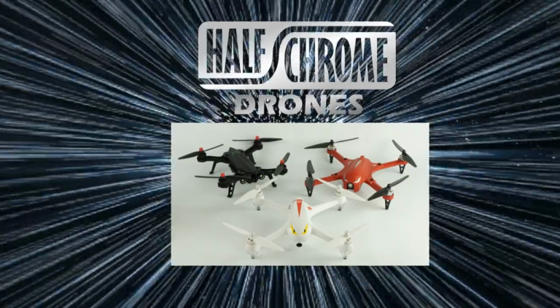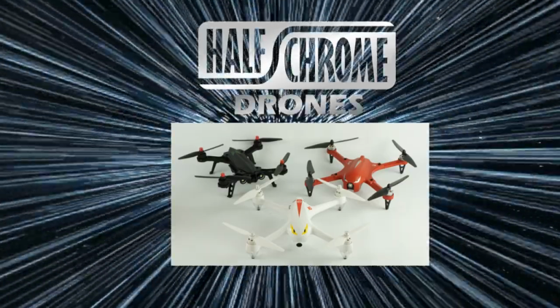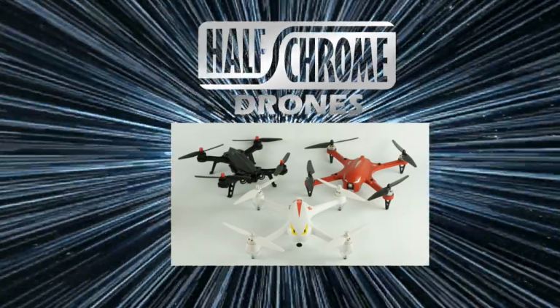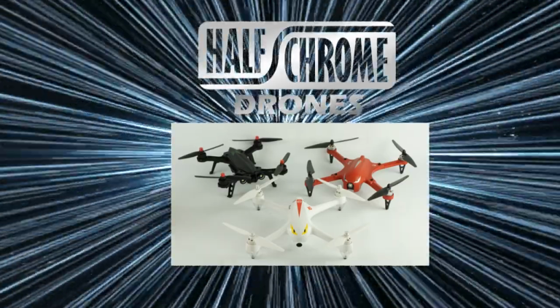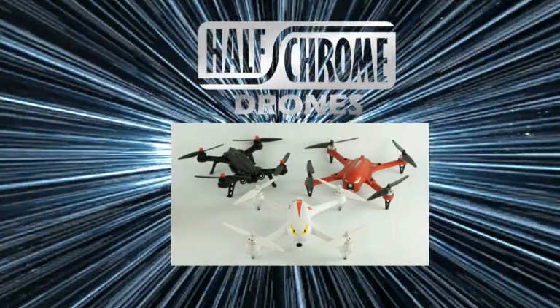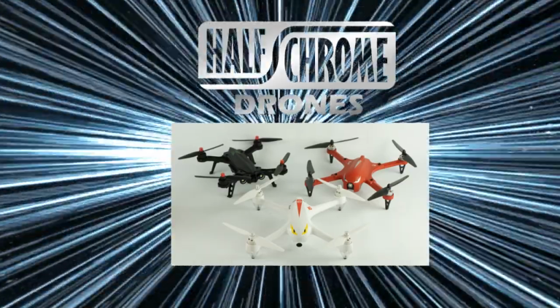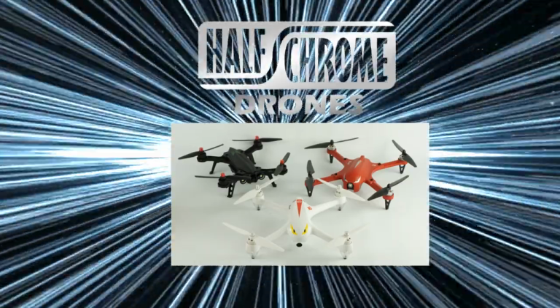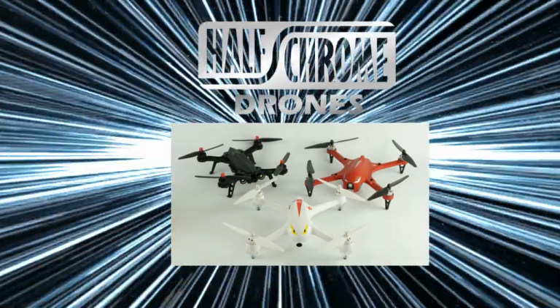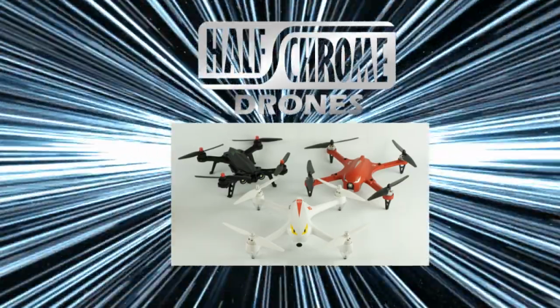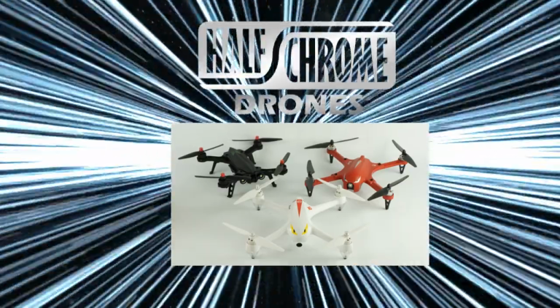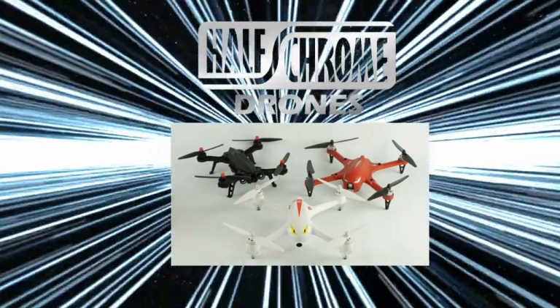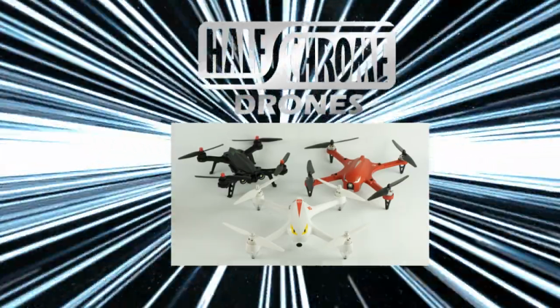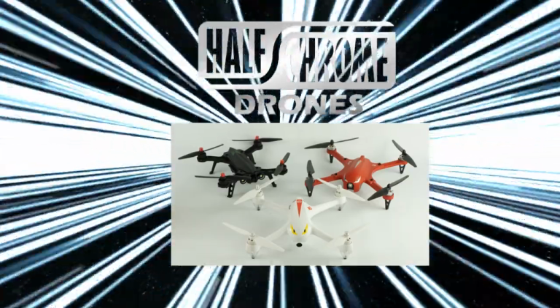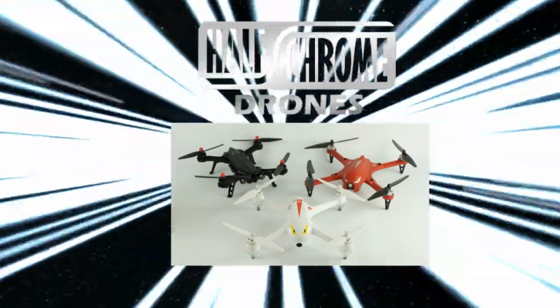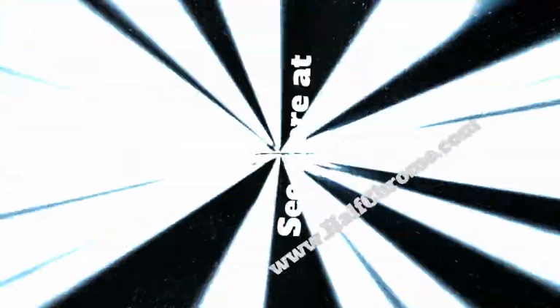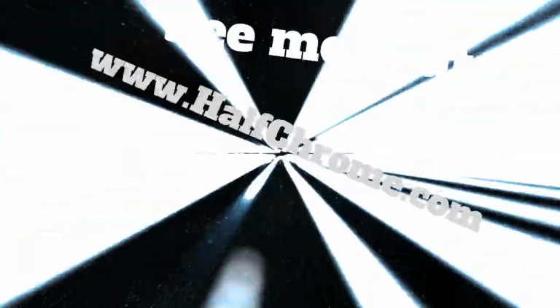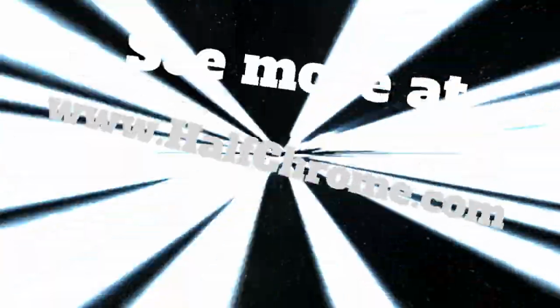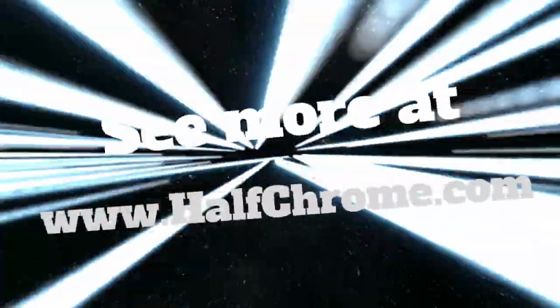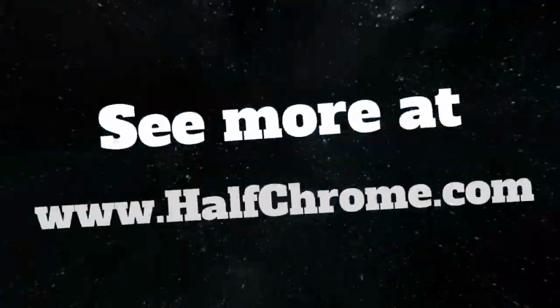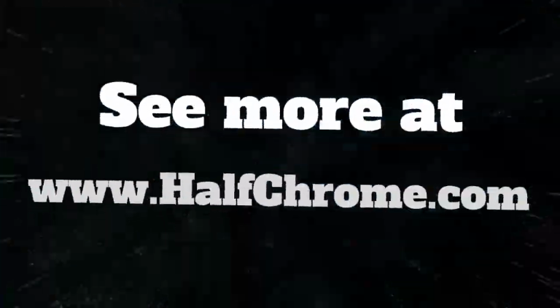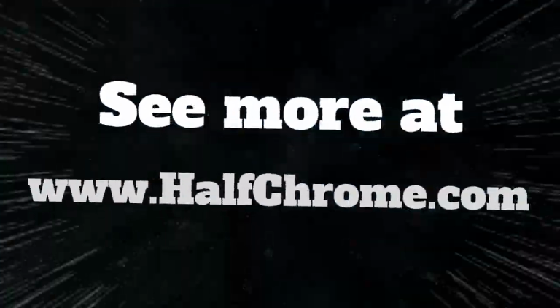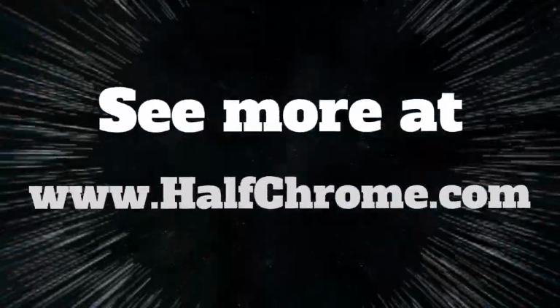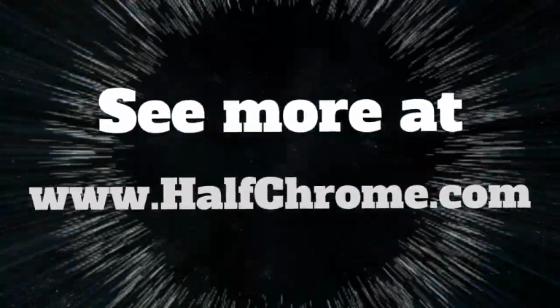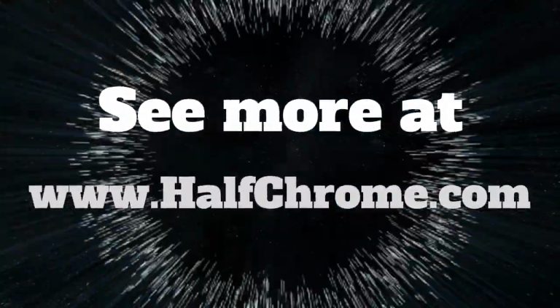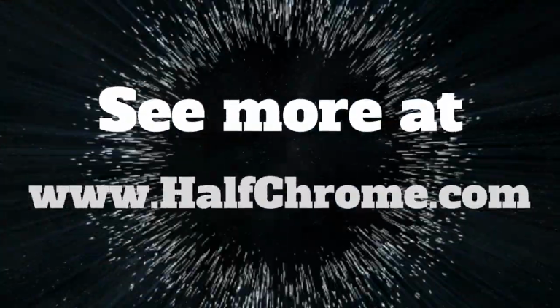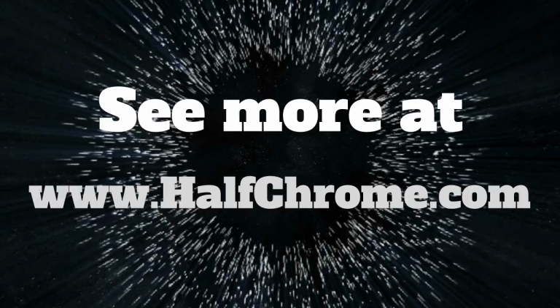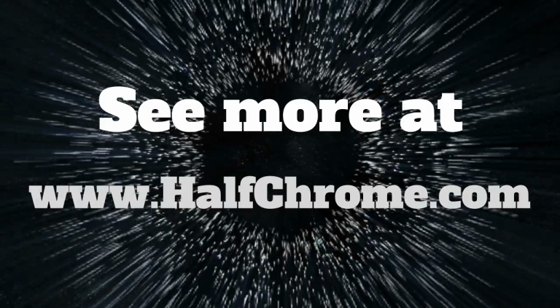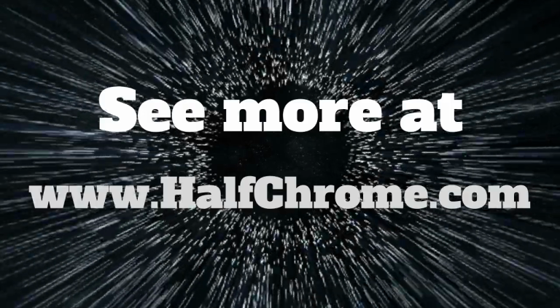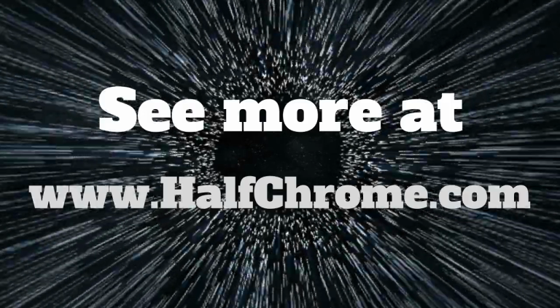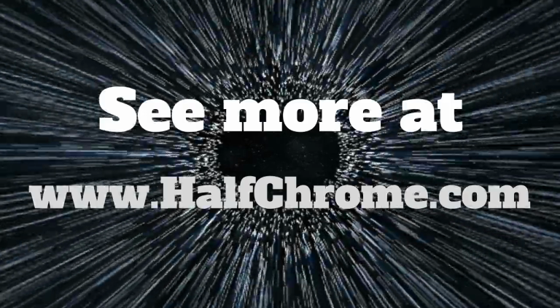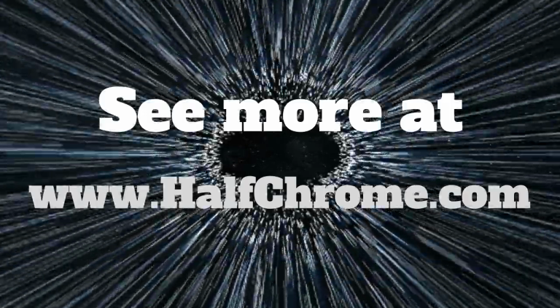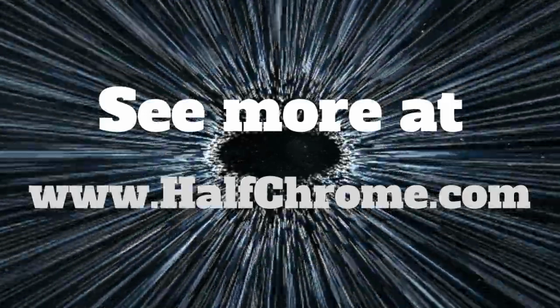Subscribe to our YouTube channel and check us out on the web at www.halfchrome.com. Thanks.